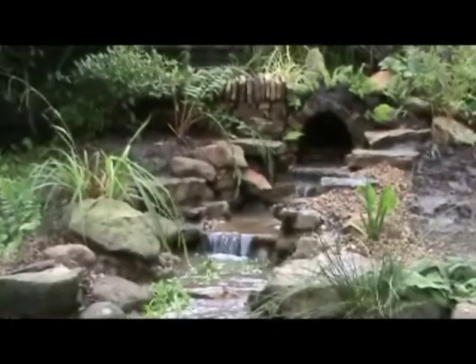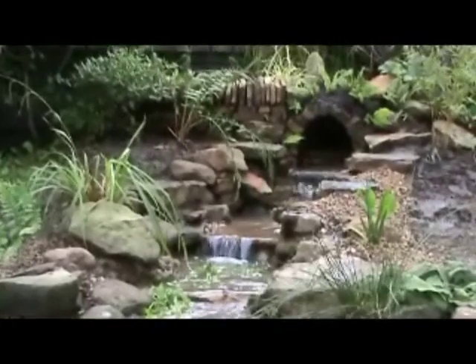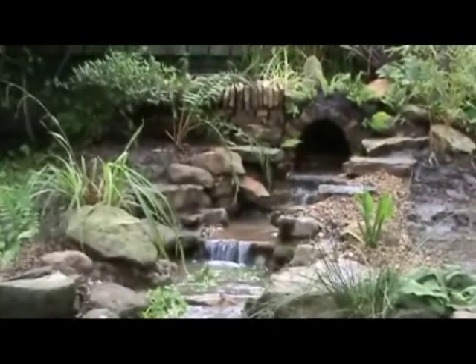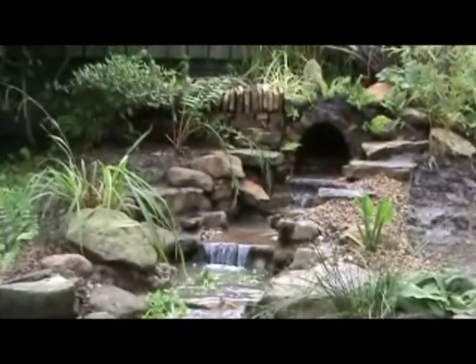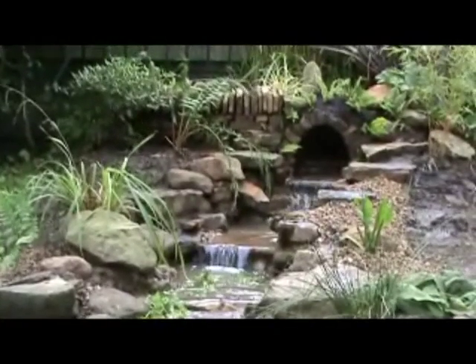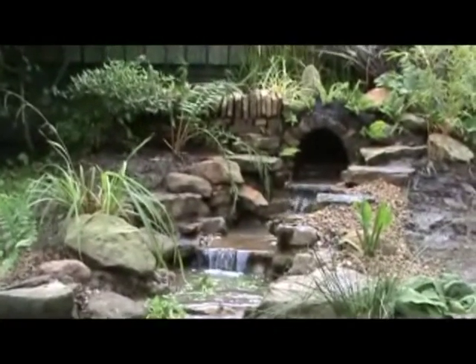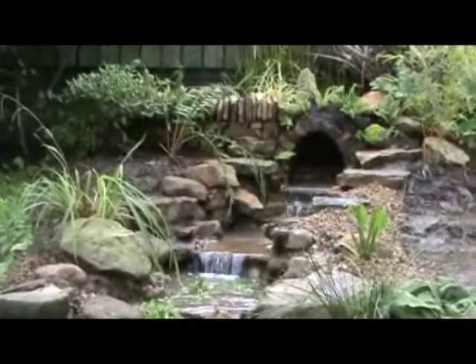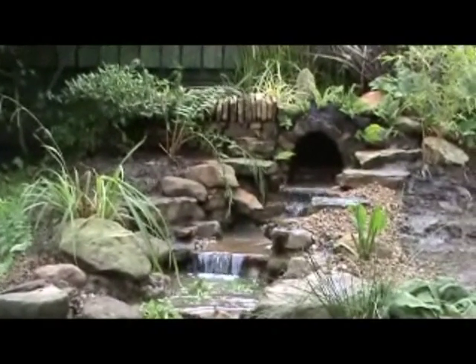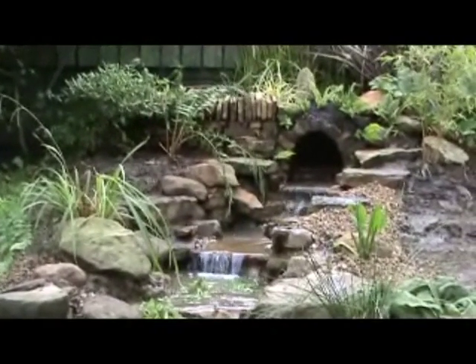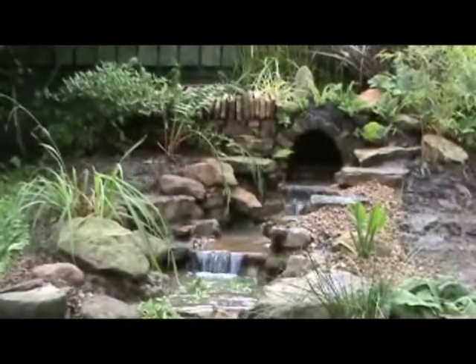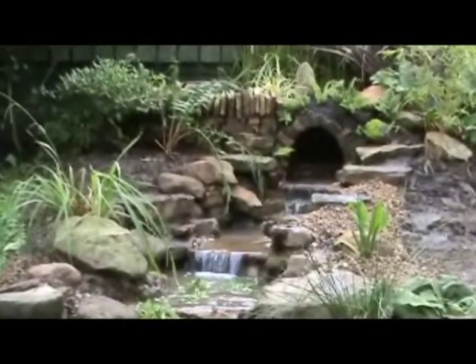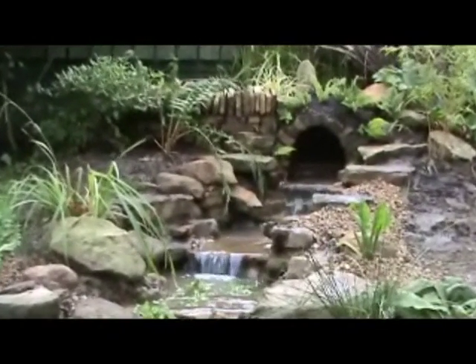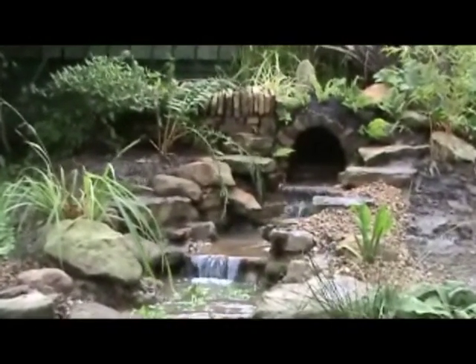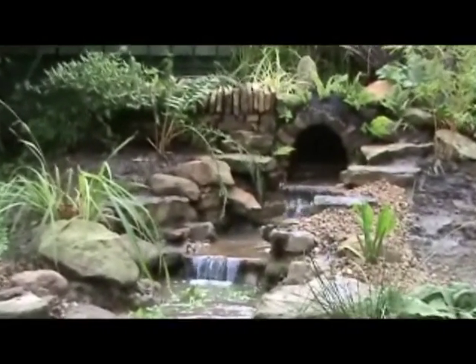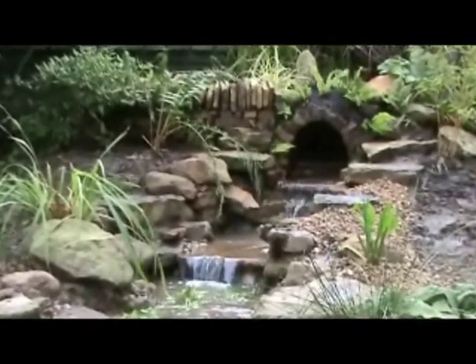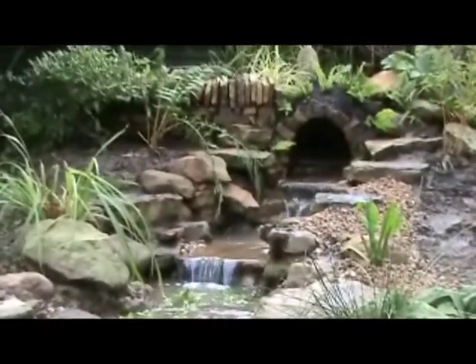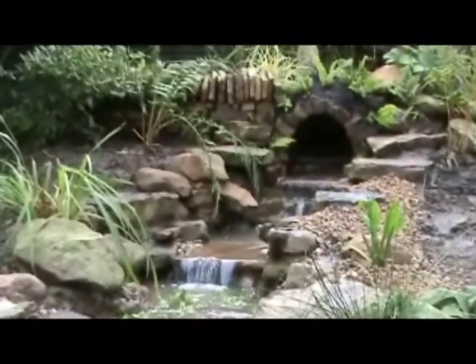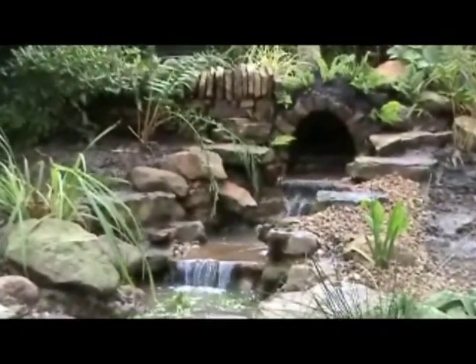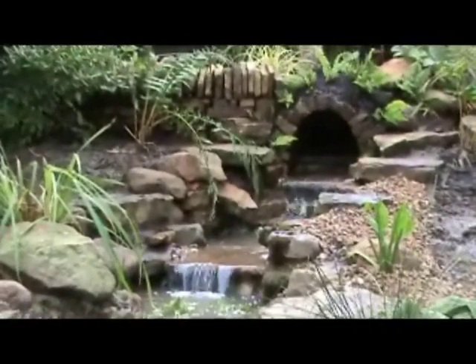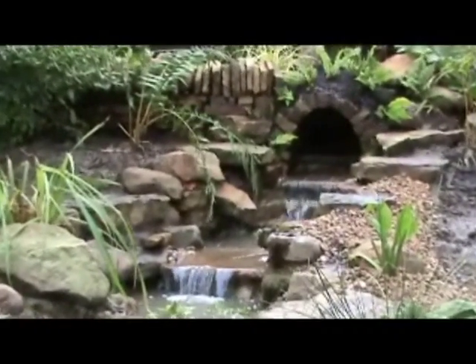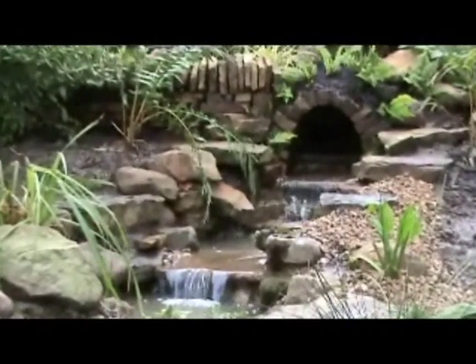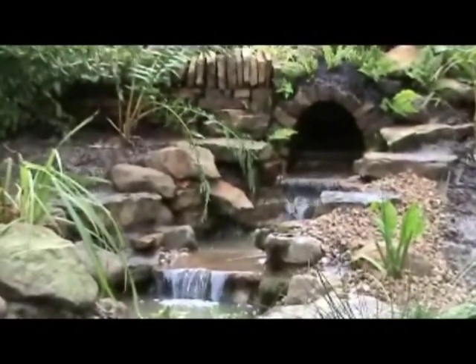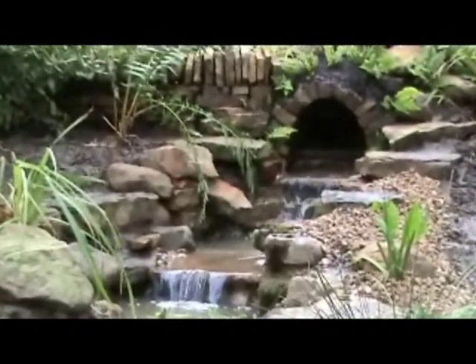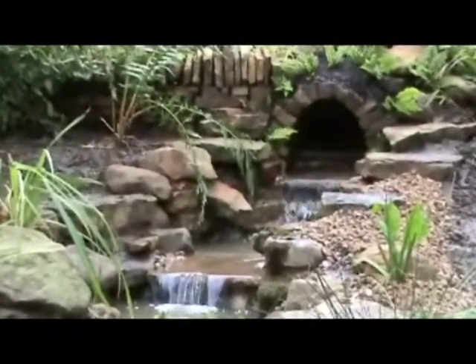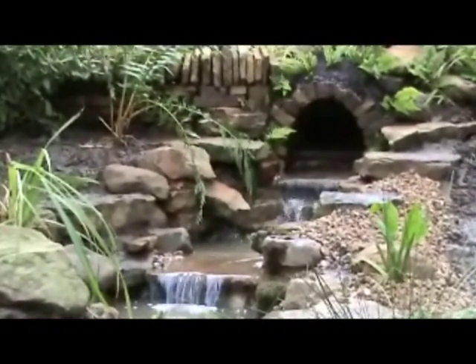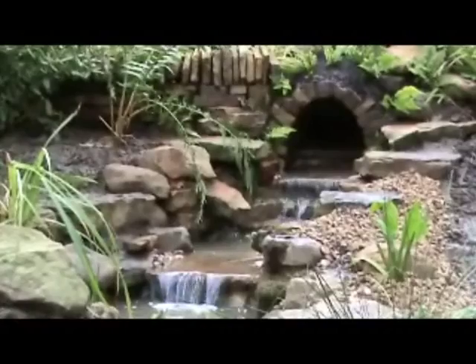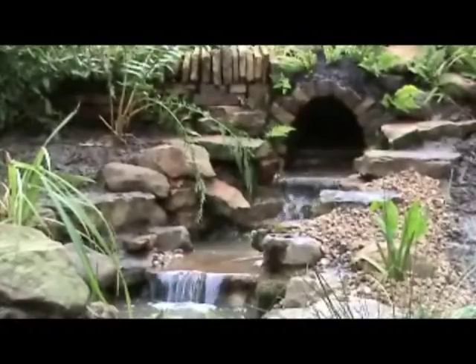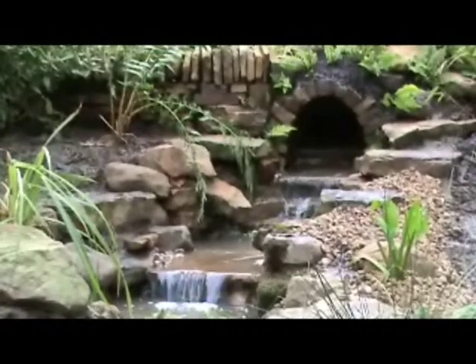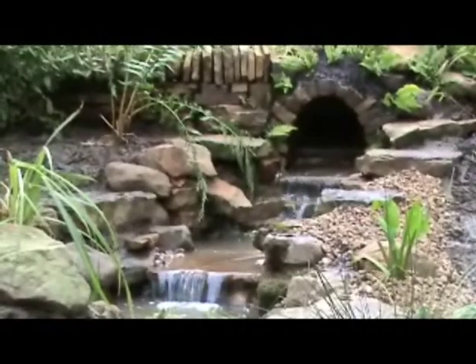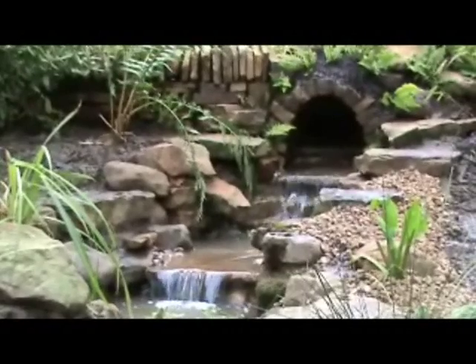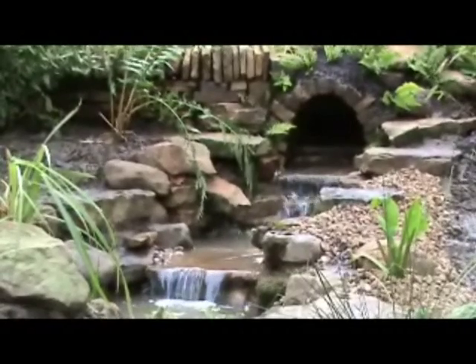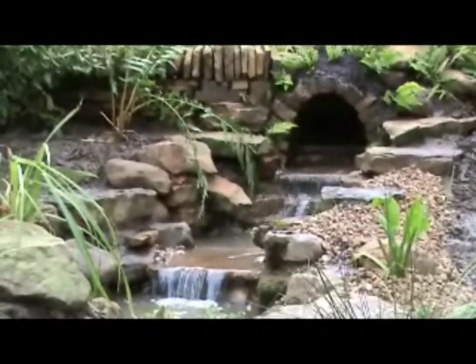And this is the finished tunnel. This one looks a little bit more natural, as it actually comes out of the bank side — it's not just a built-up mound of soil.